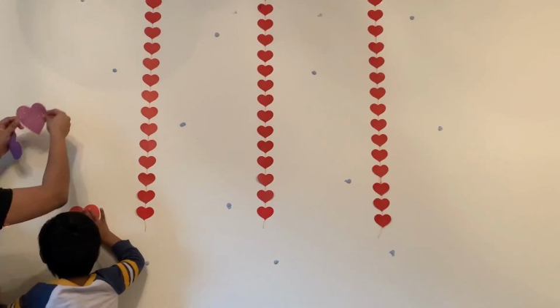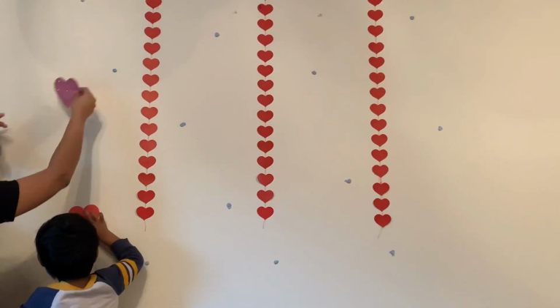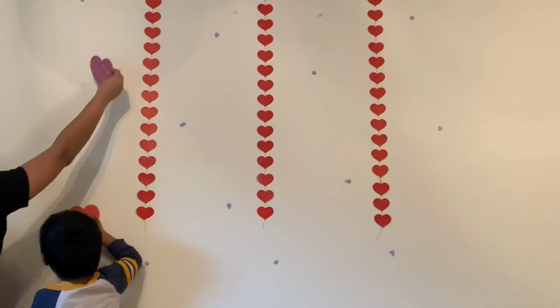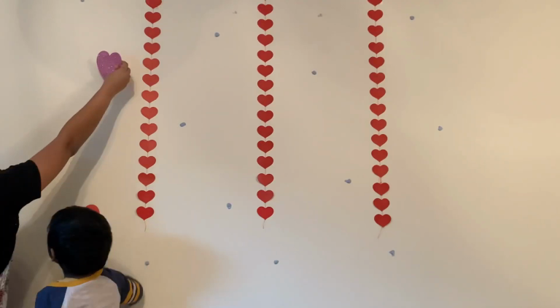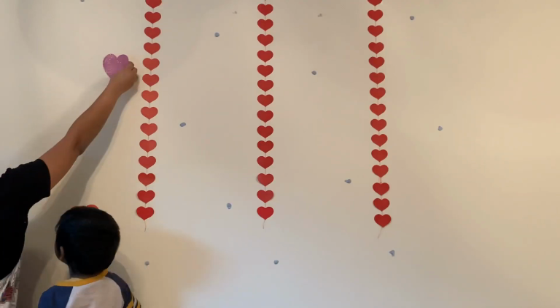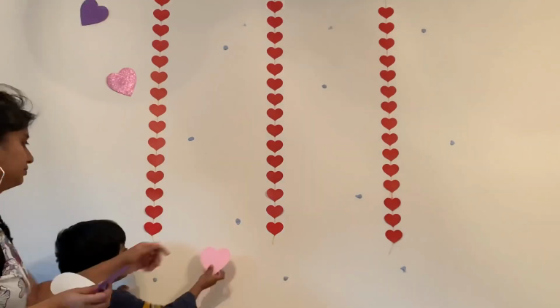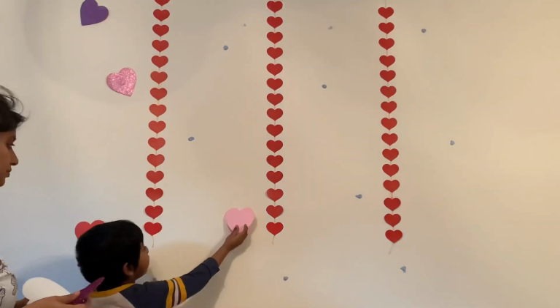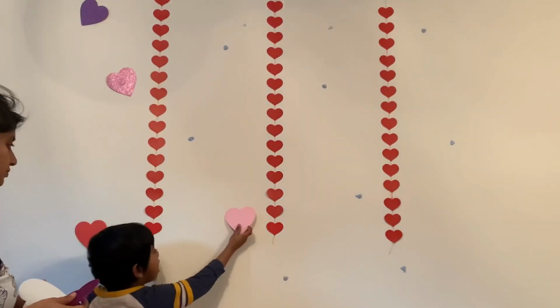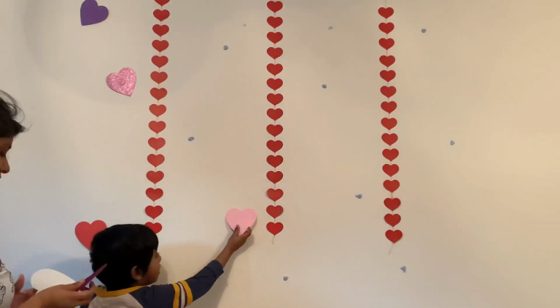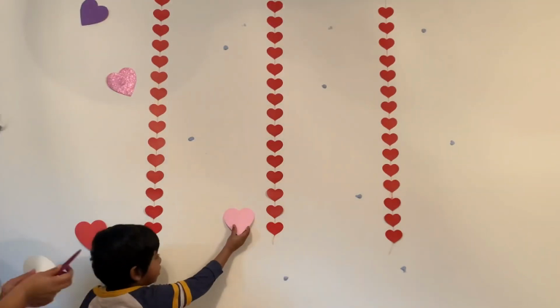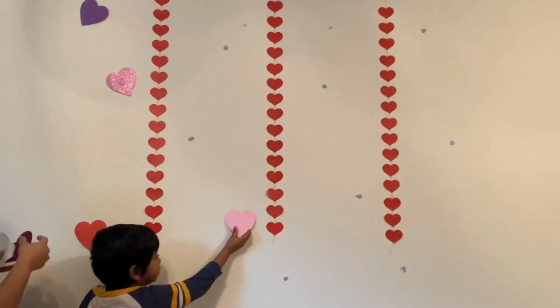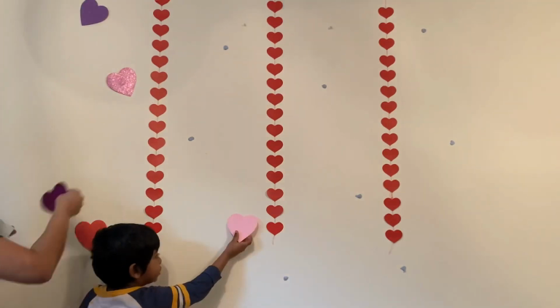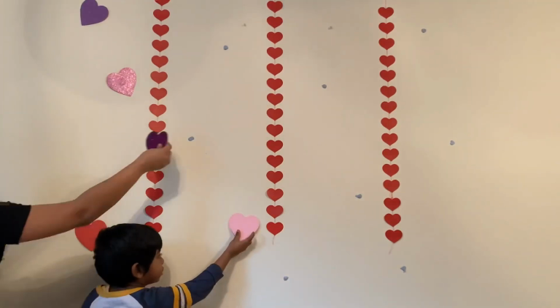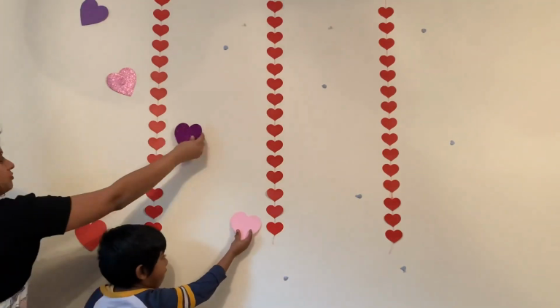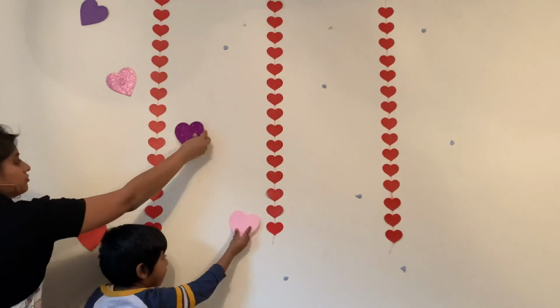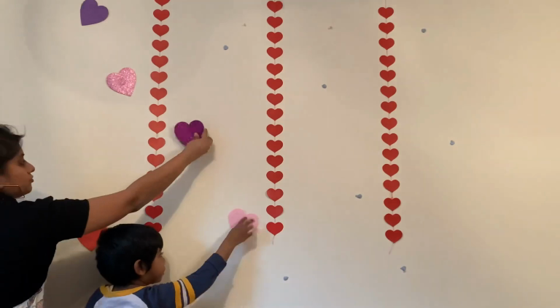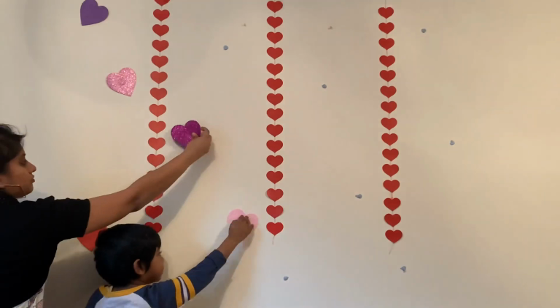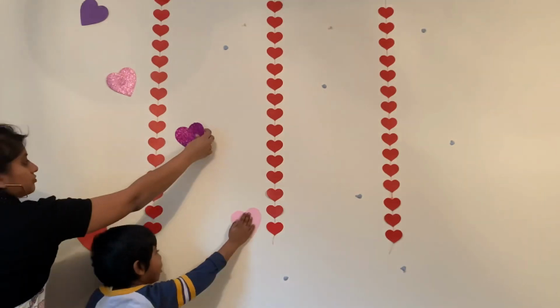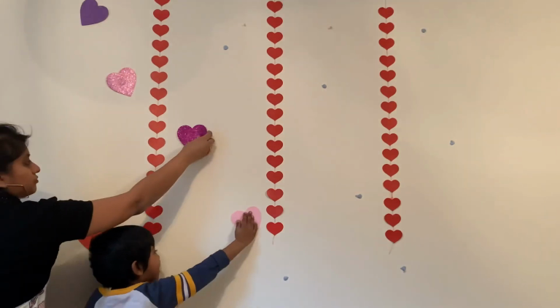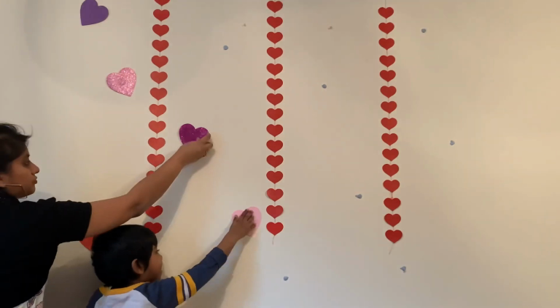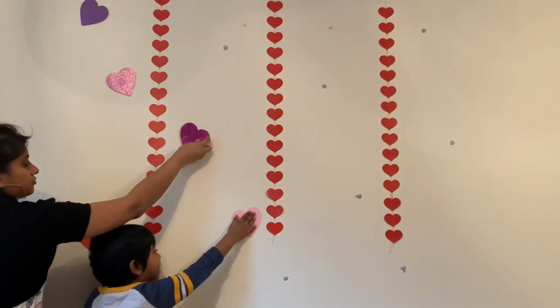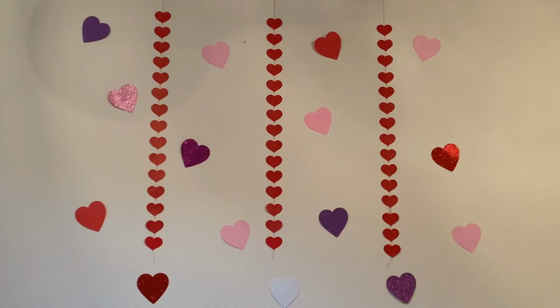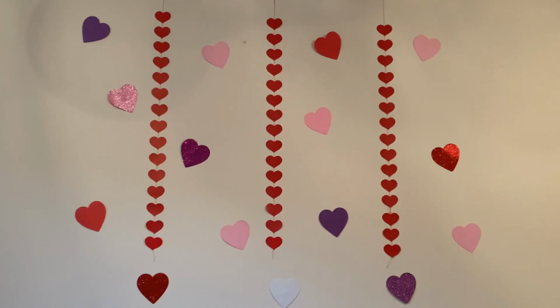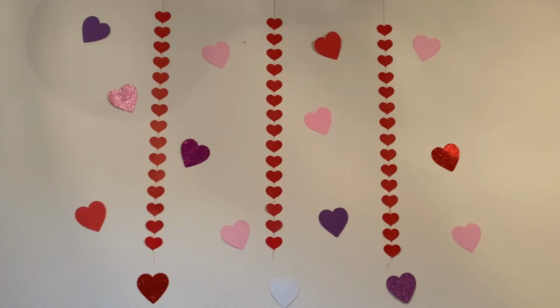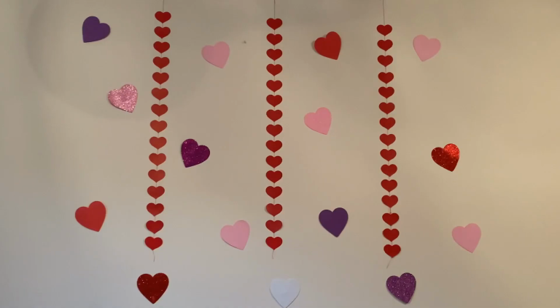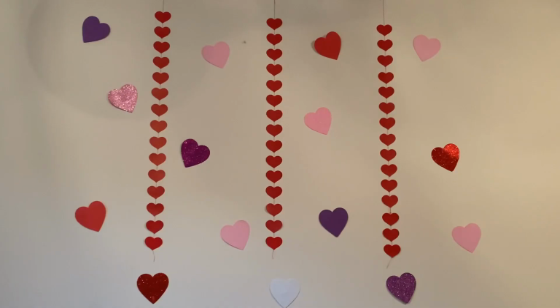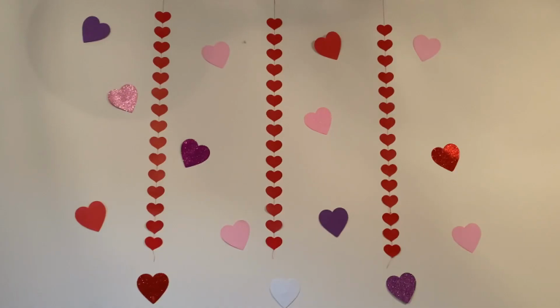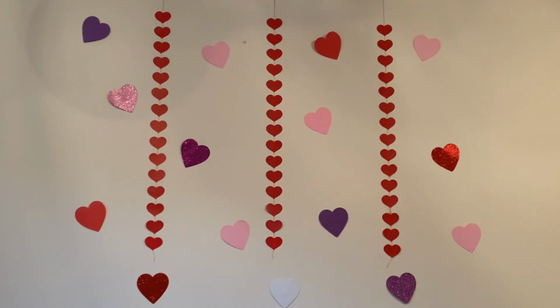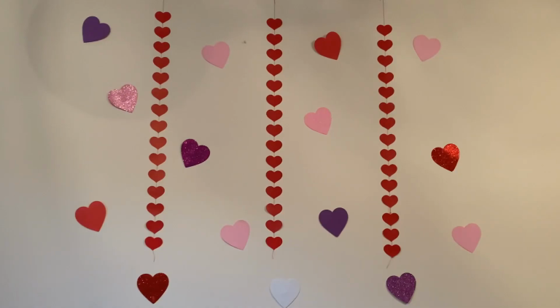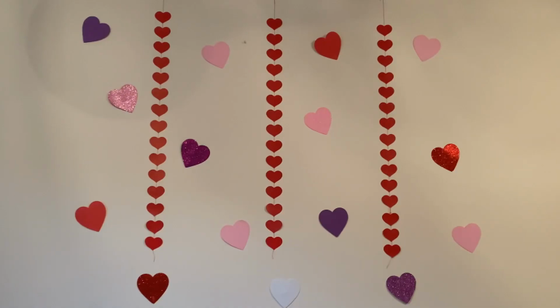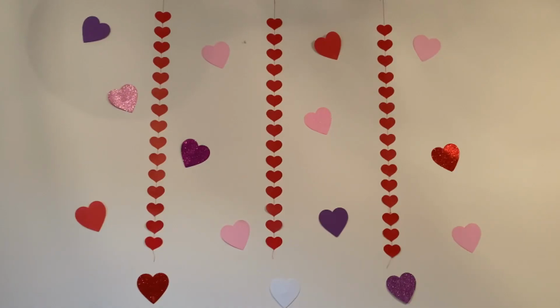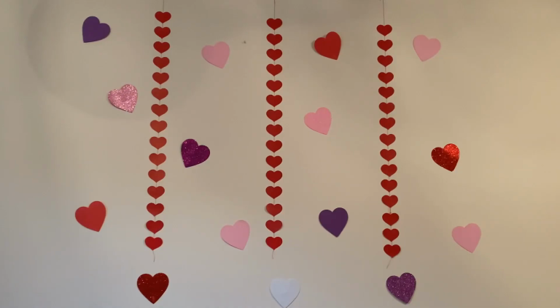It's time to fix some hearts. My background is ready.